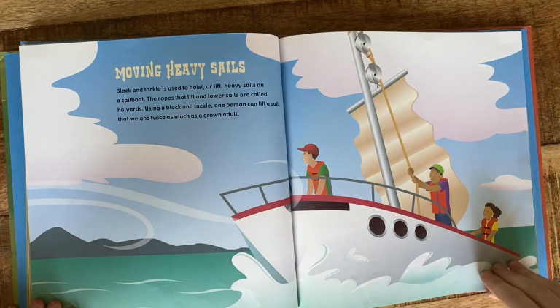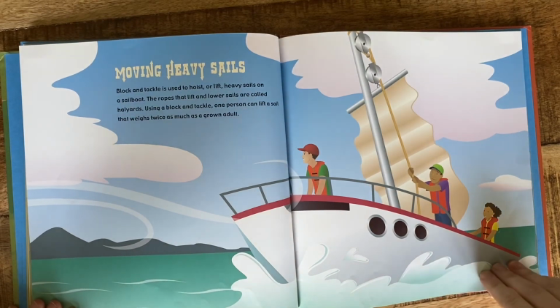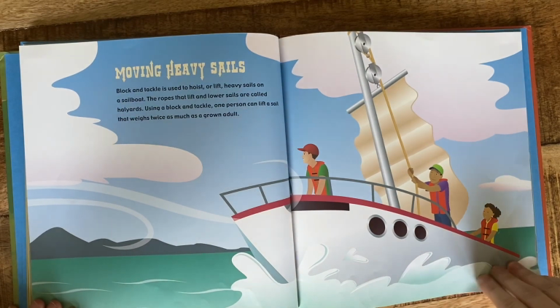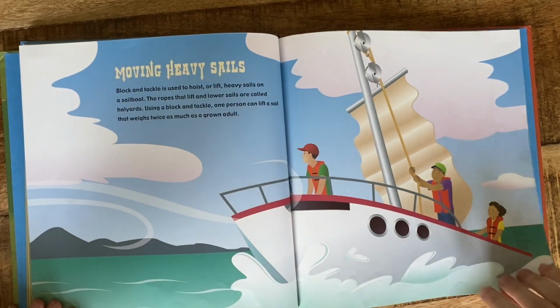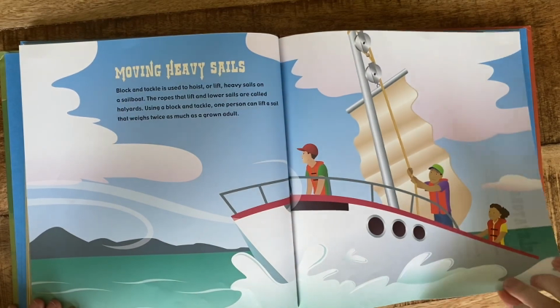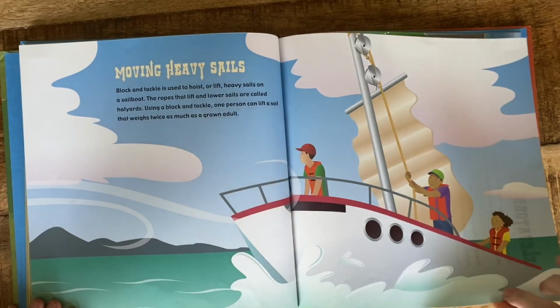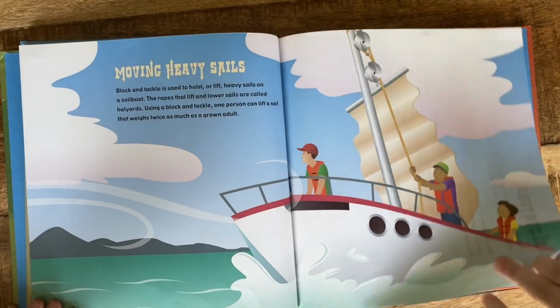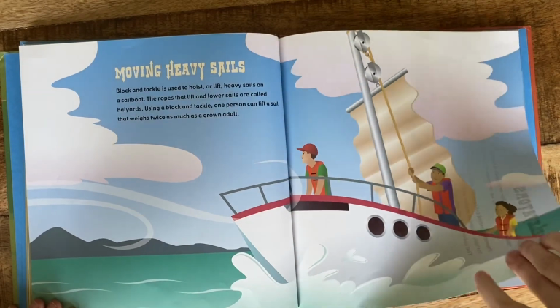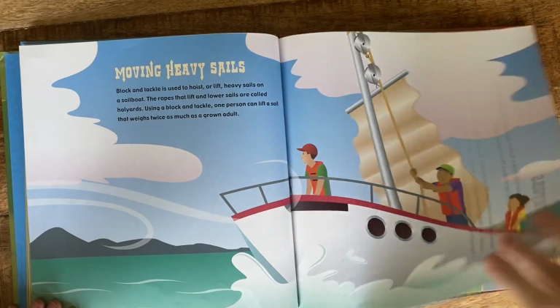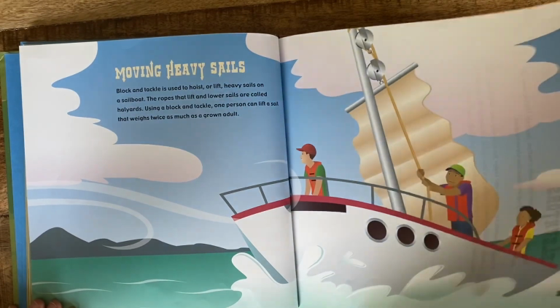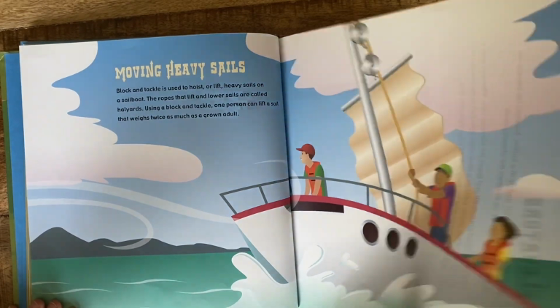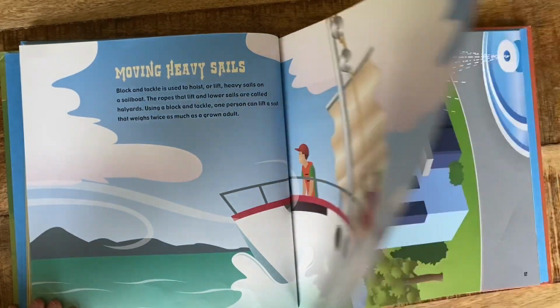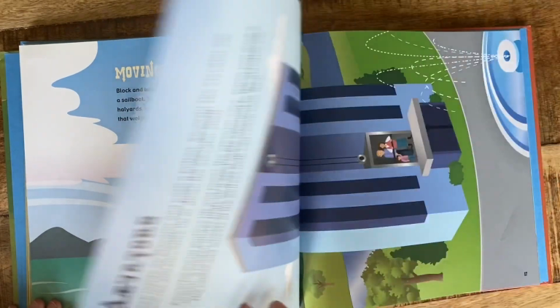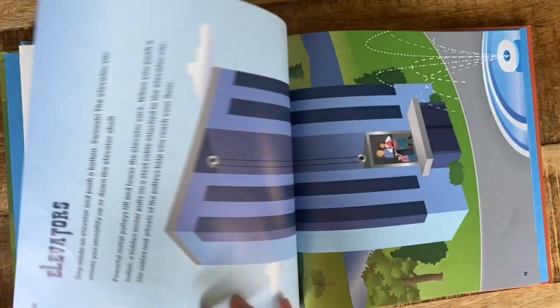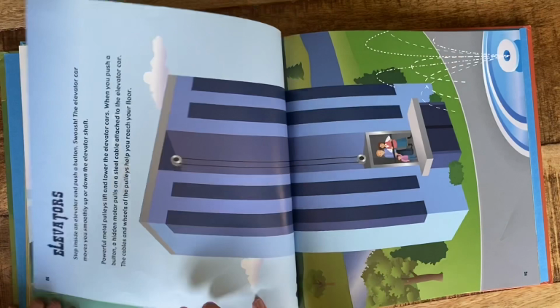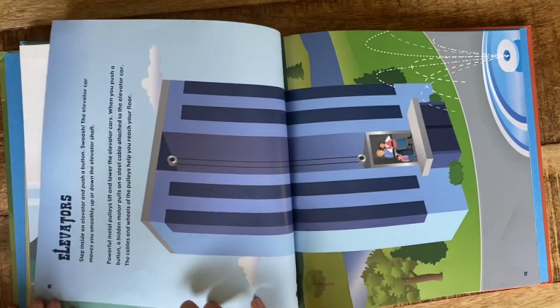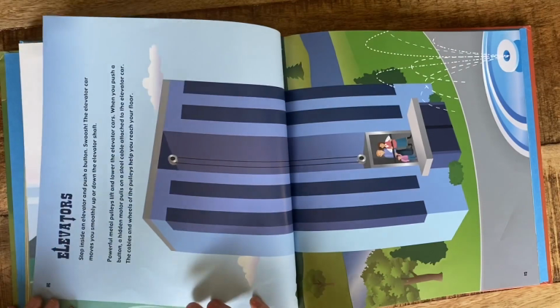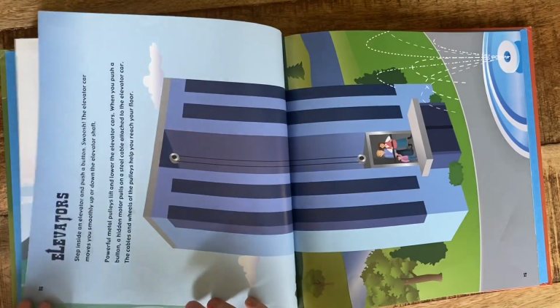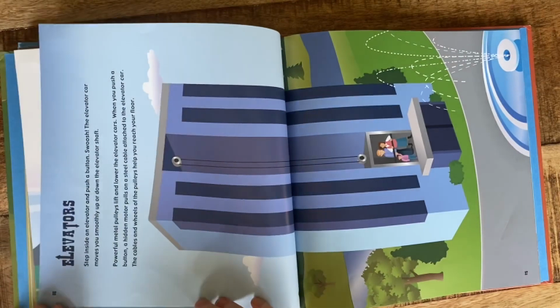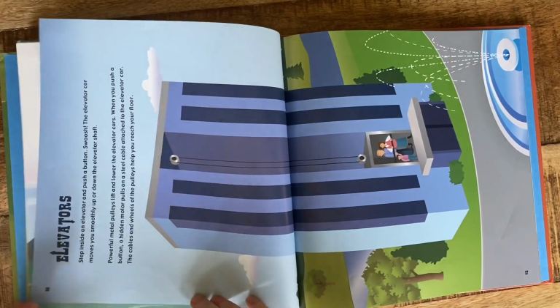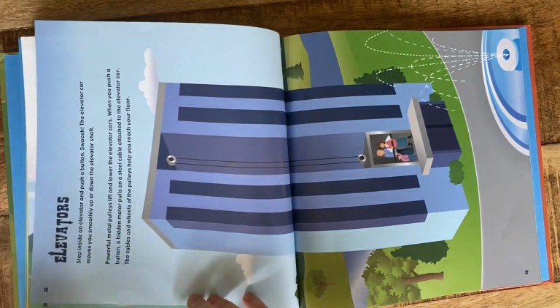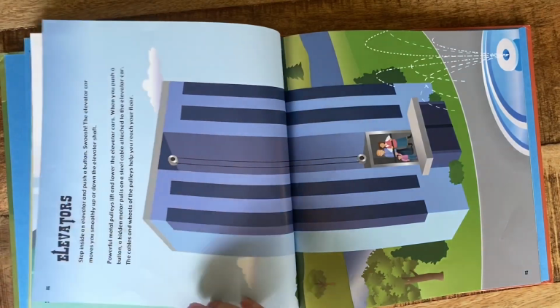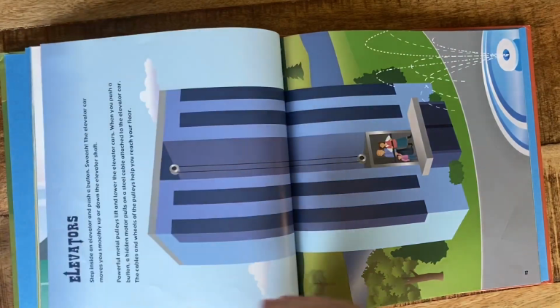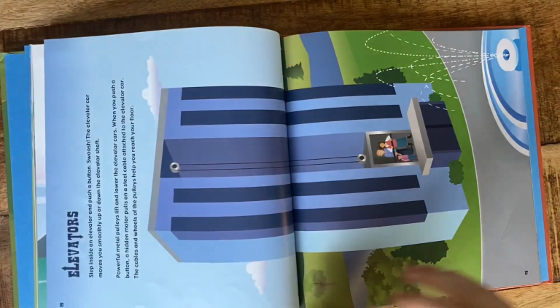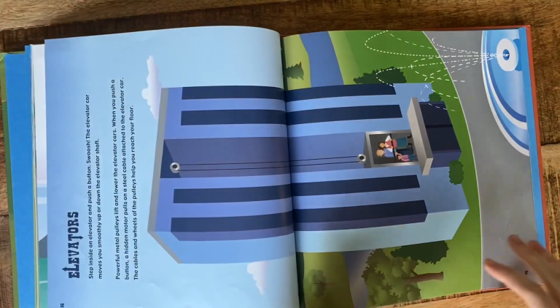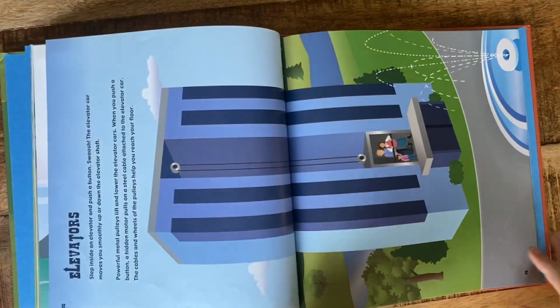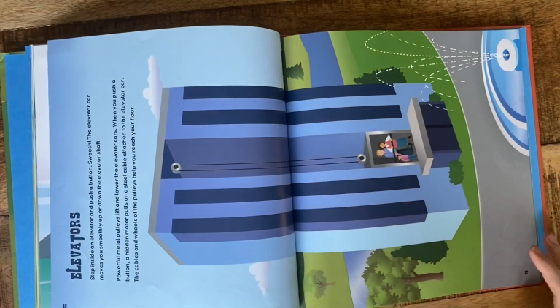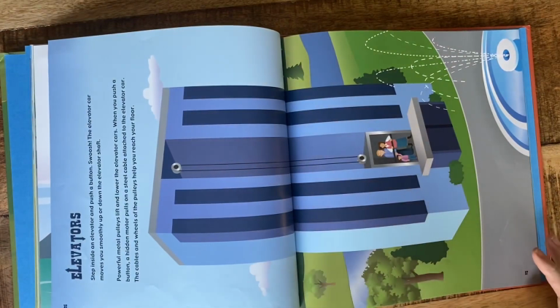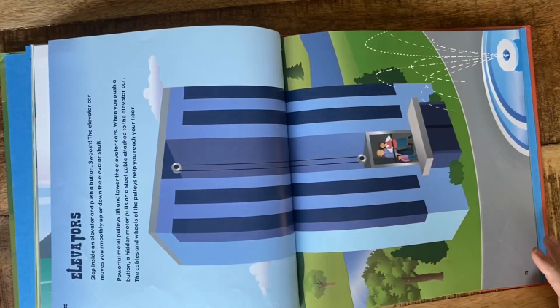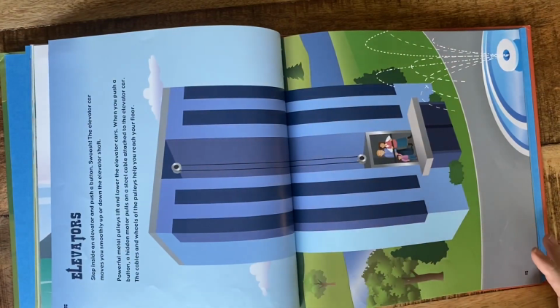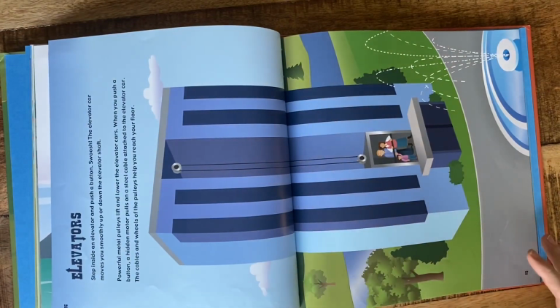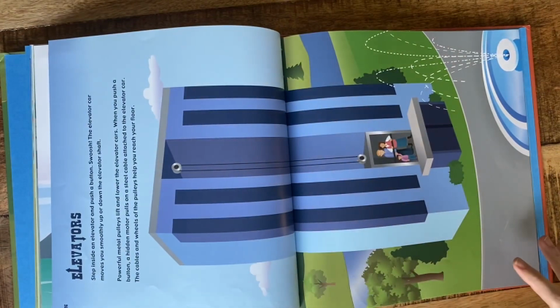That's a heavy sail! This next page — you're gonna have to turn your head sideways.